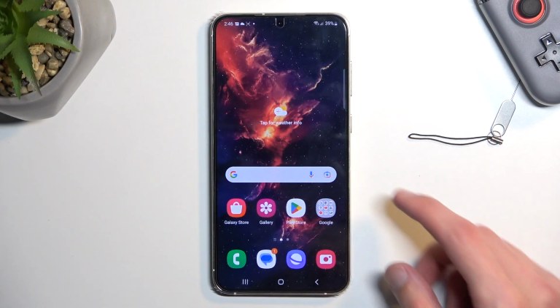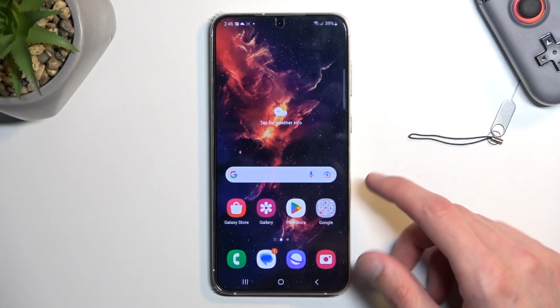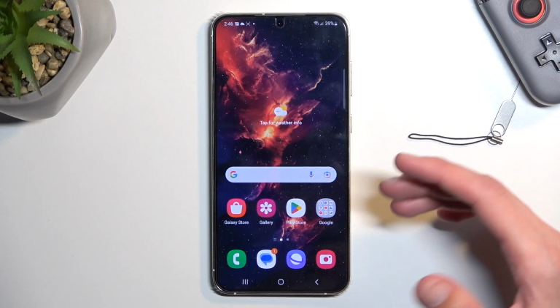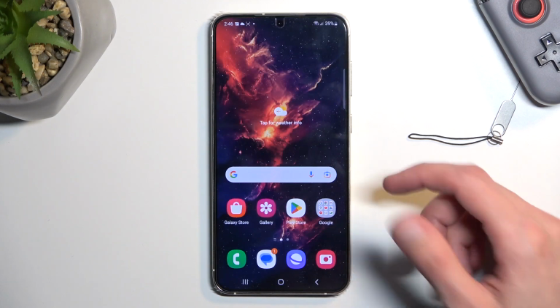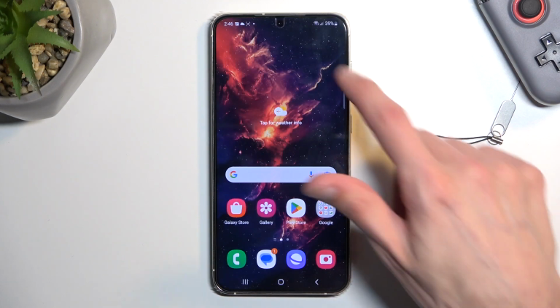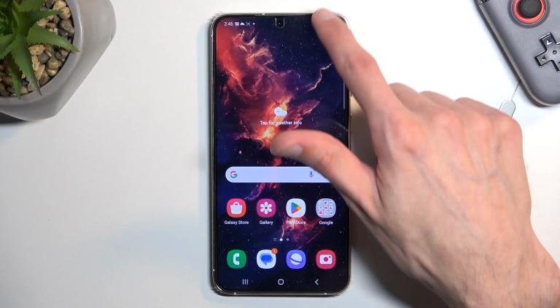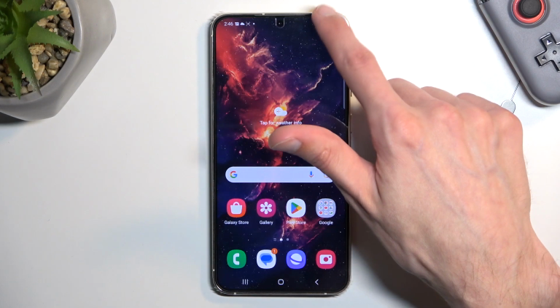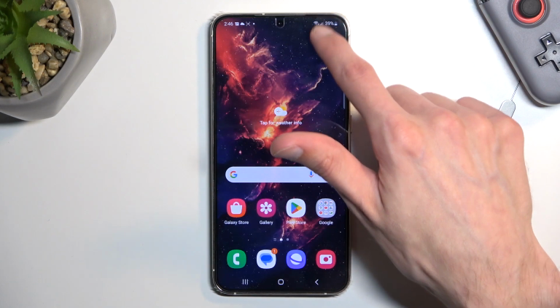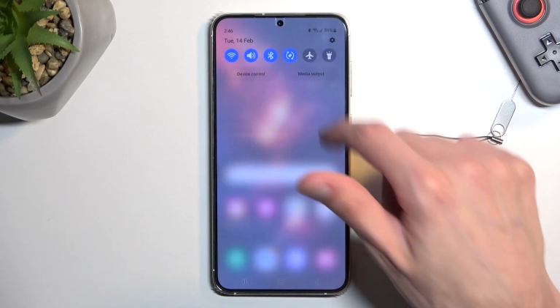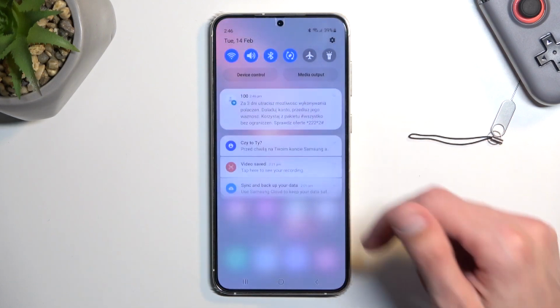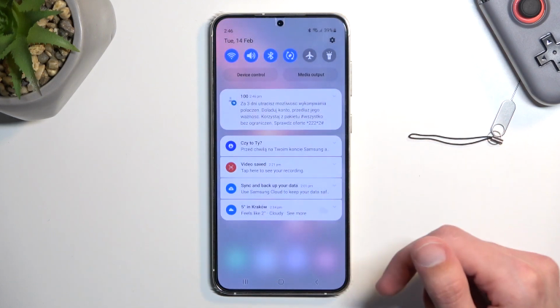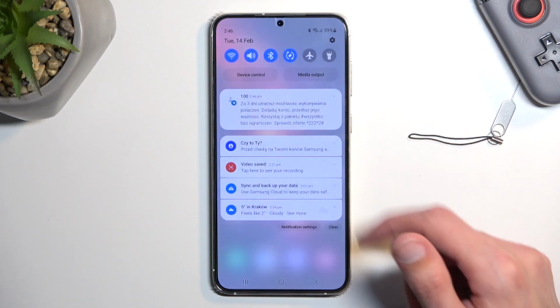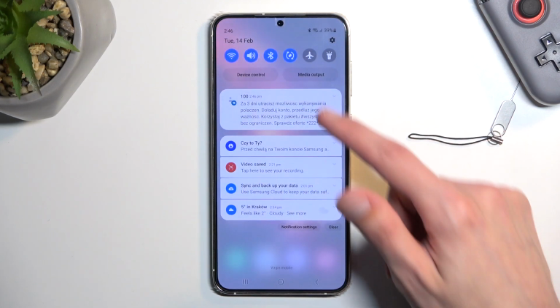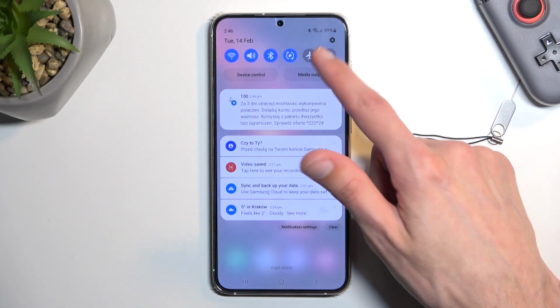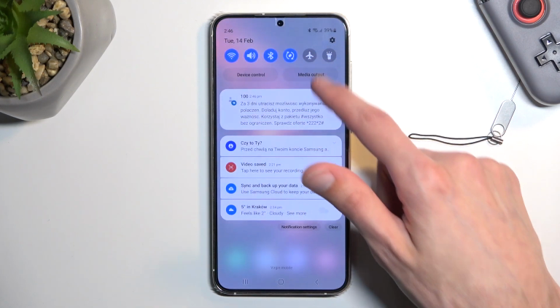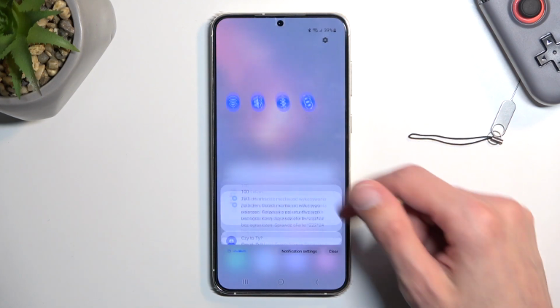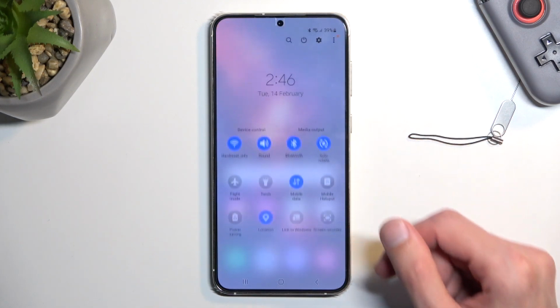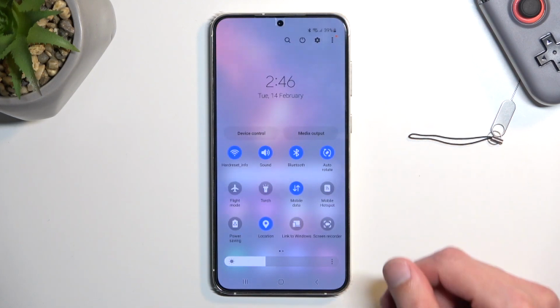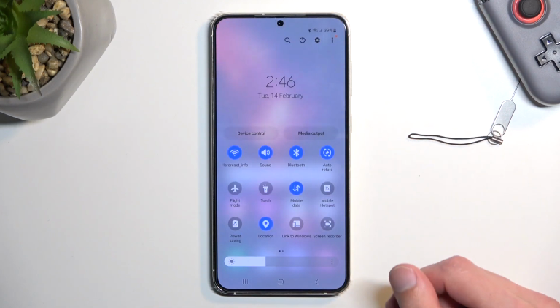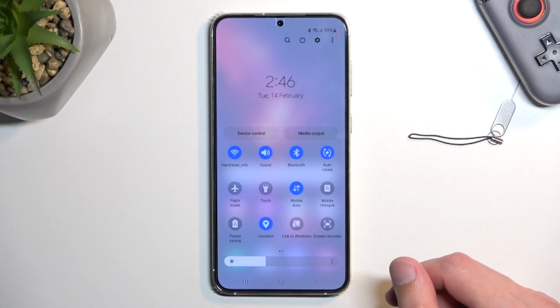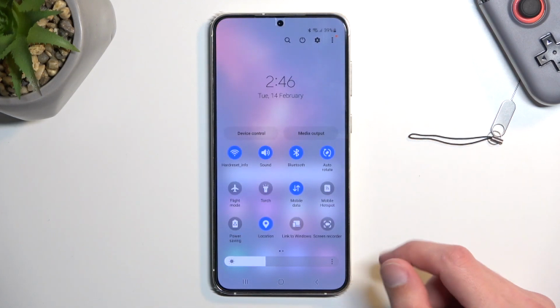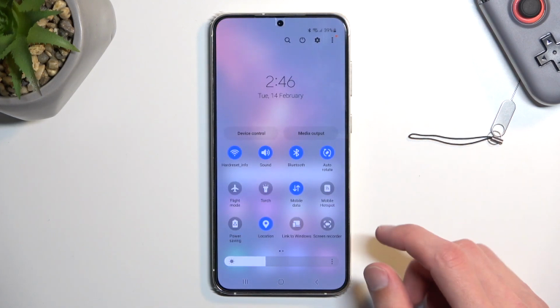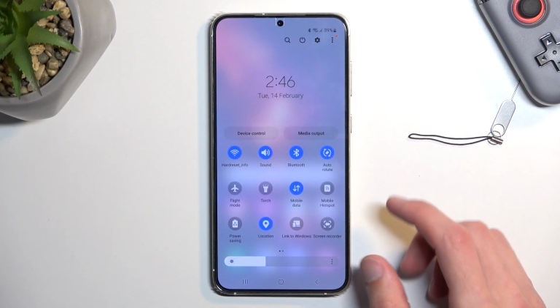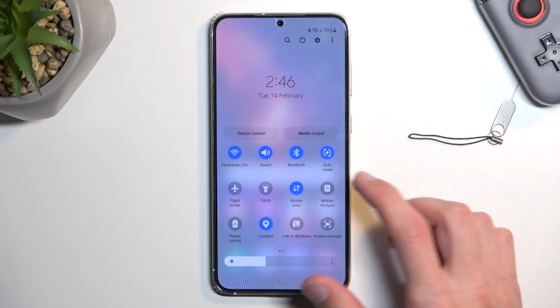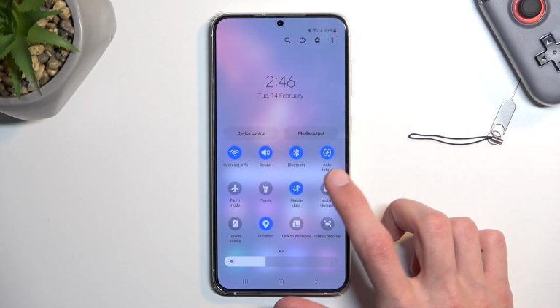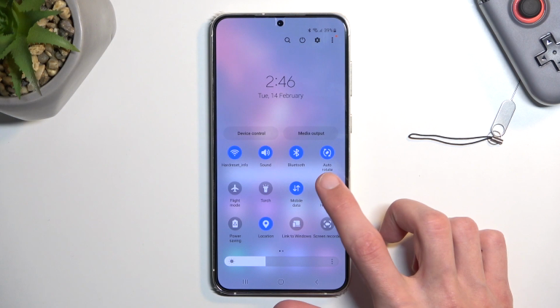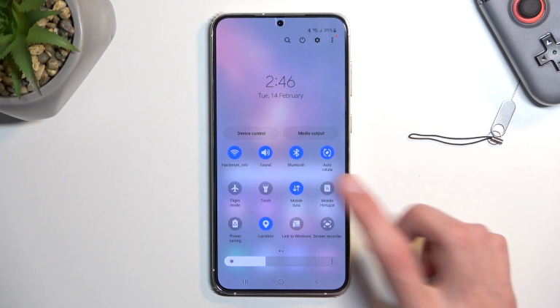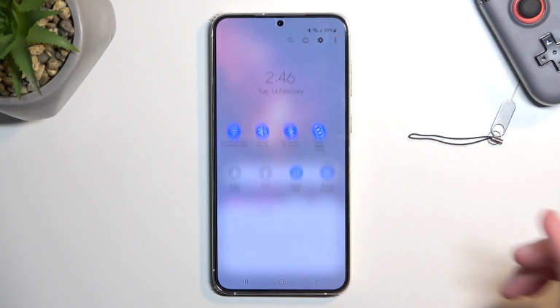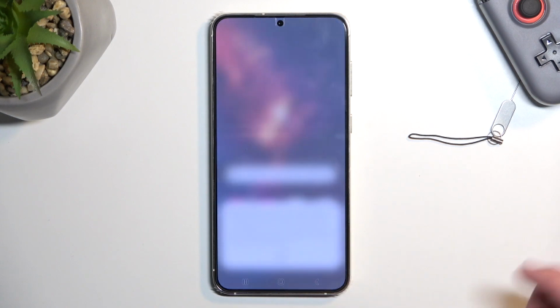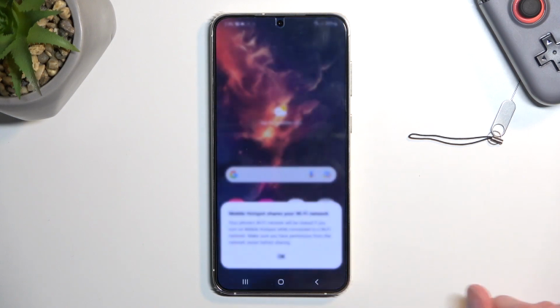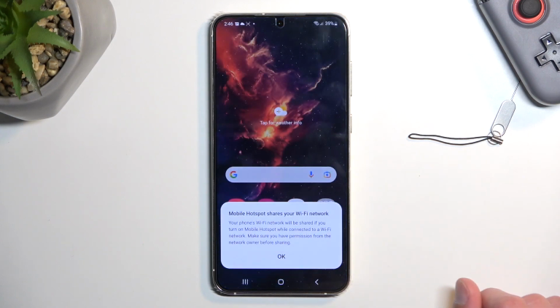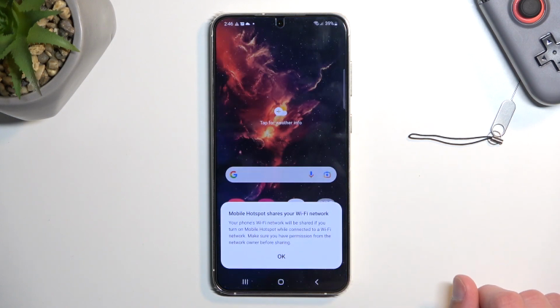From there we can close this, and whenever you want to use your hotspot, simply find the toggle once more and tap on it.